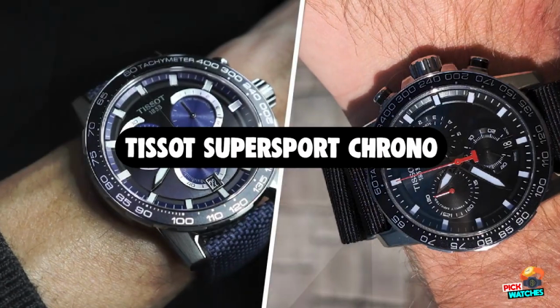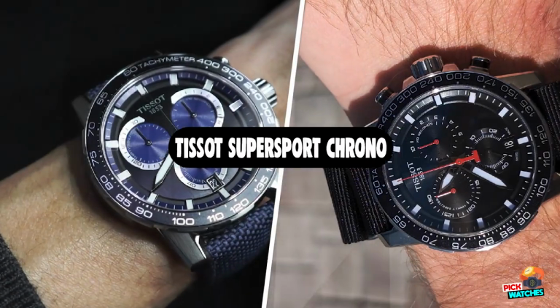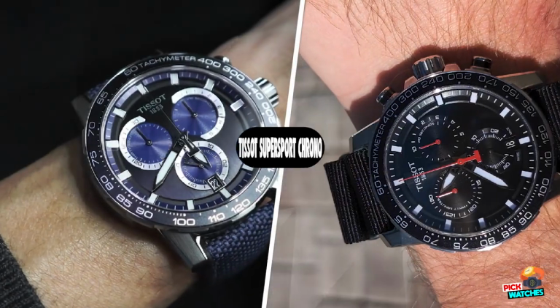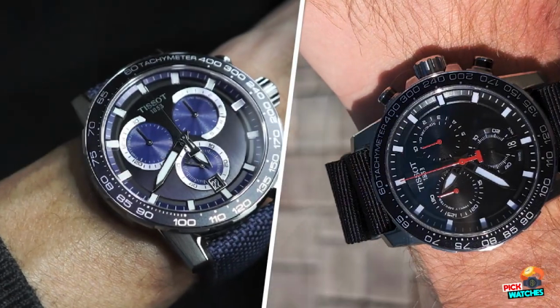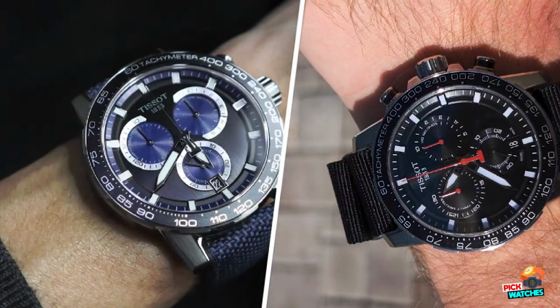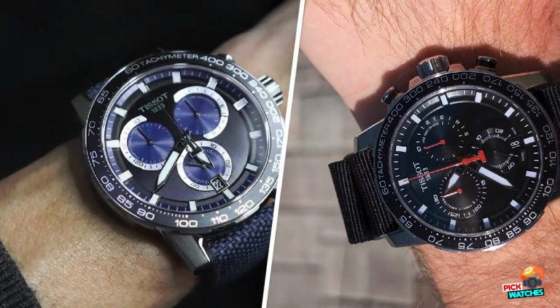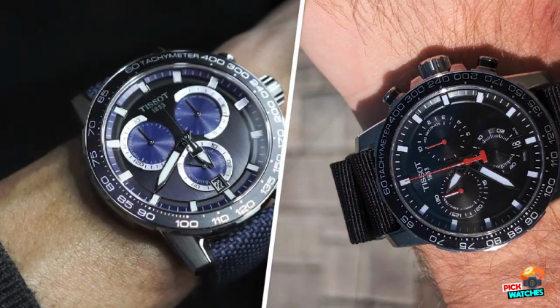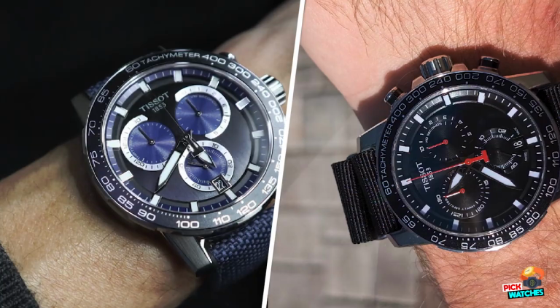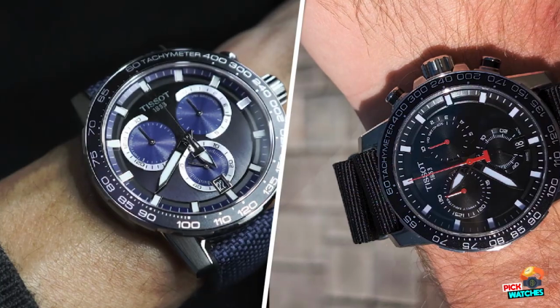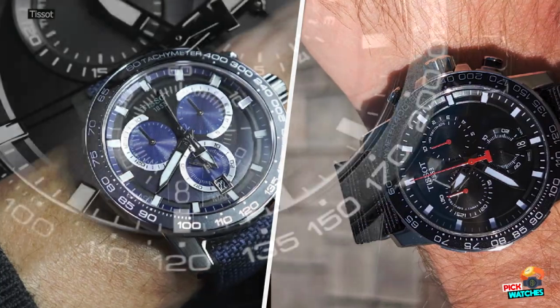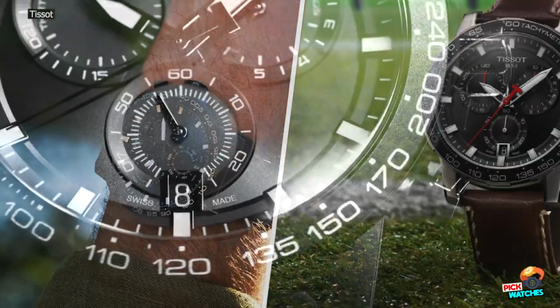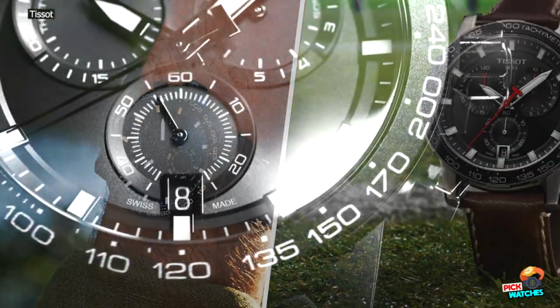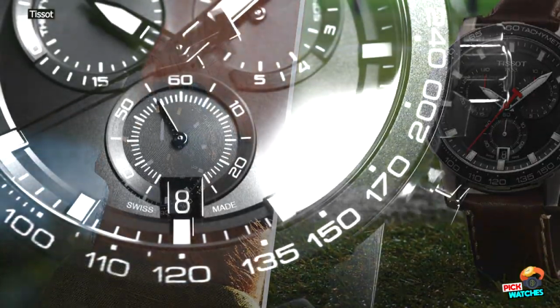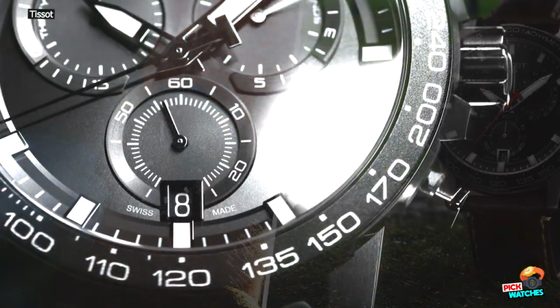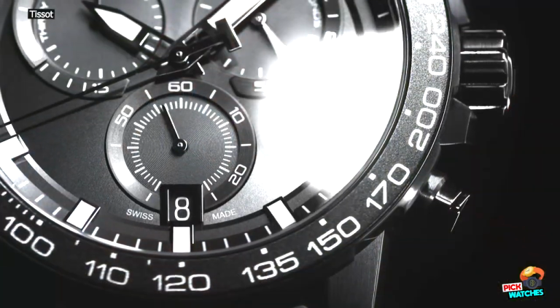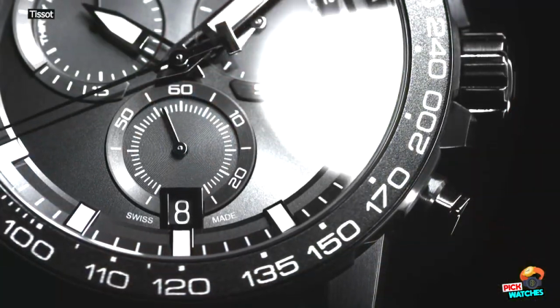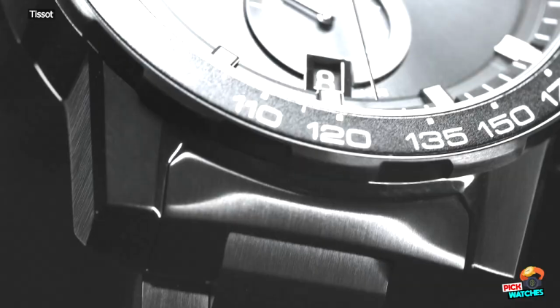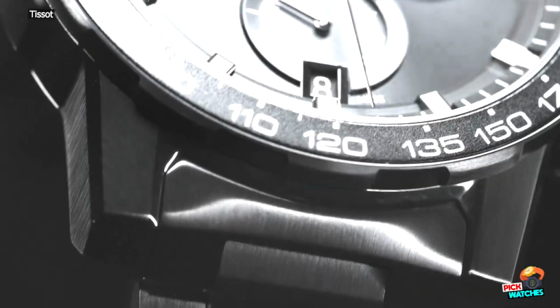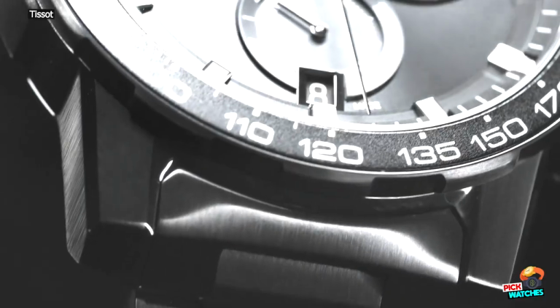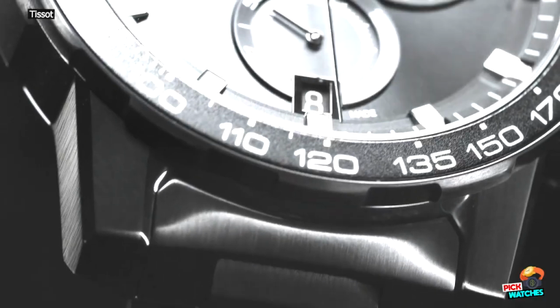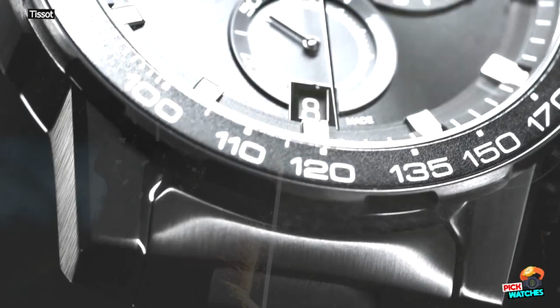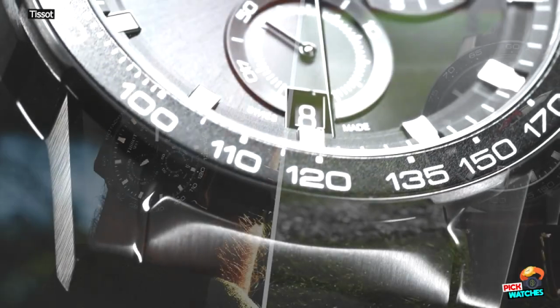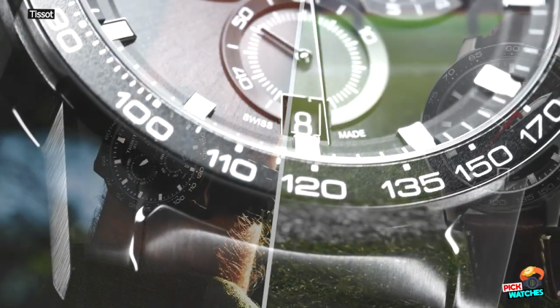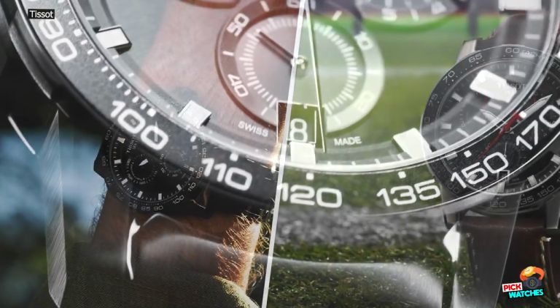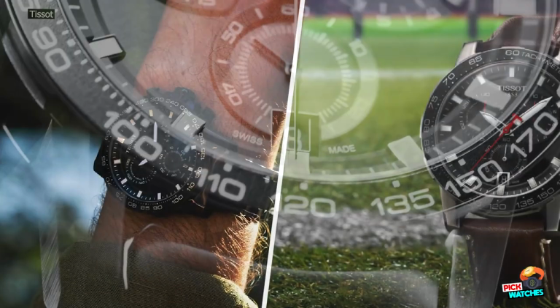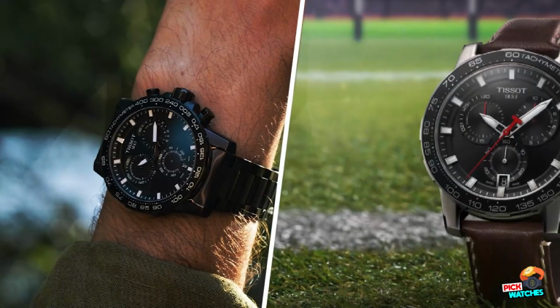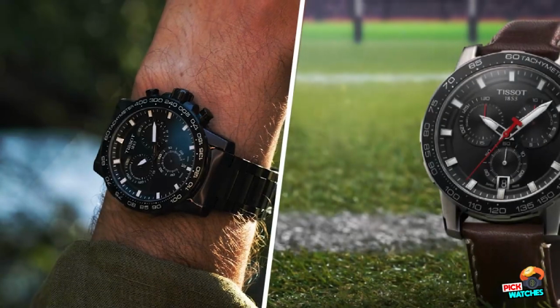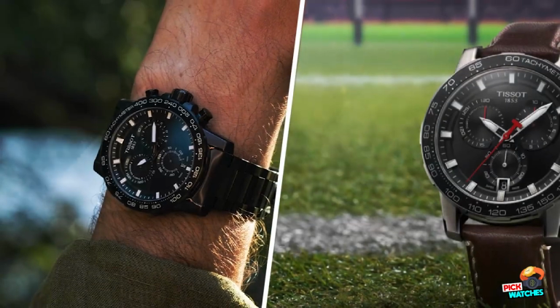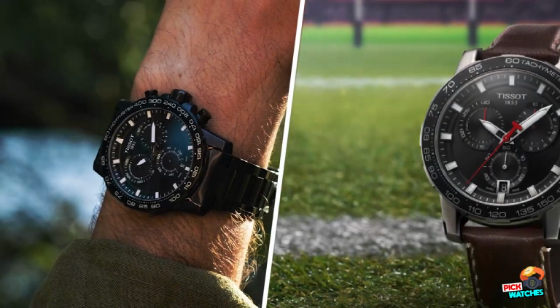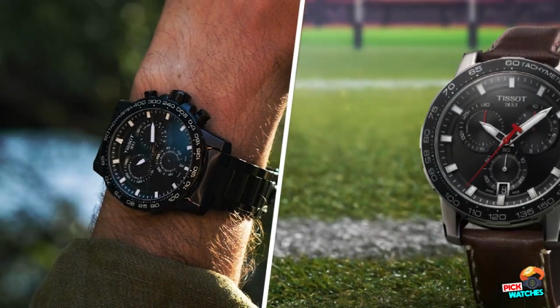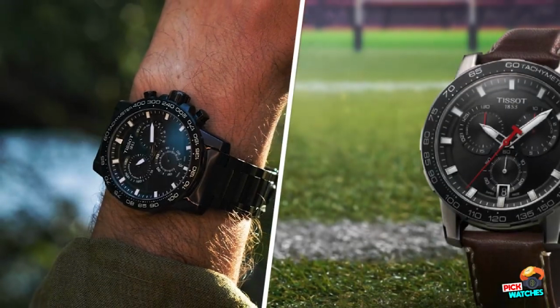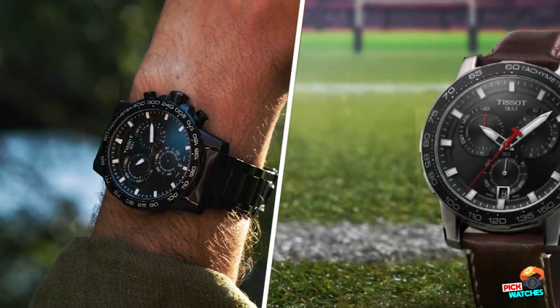Tissot Super Sport Chrono. Tissot, innovators by tradition, have renewed their commitment to a realm close to their heart.